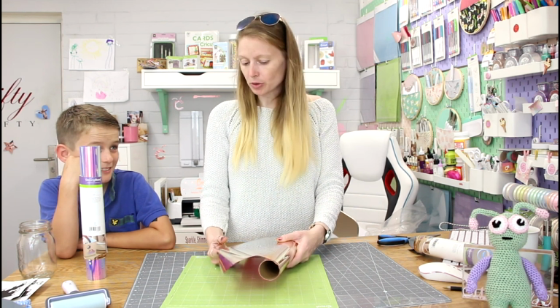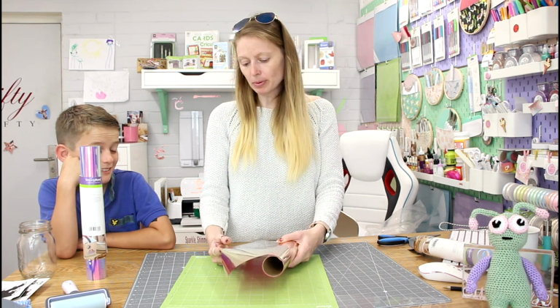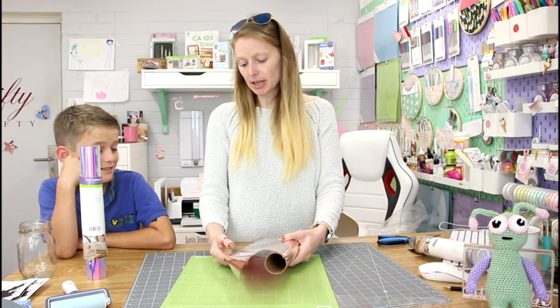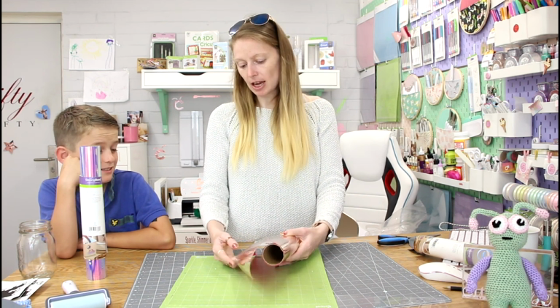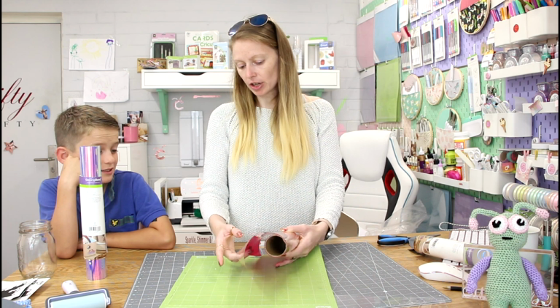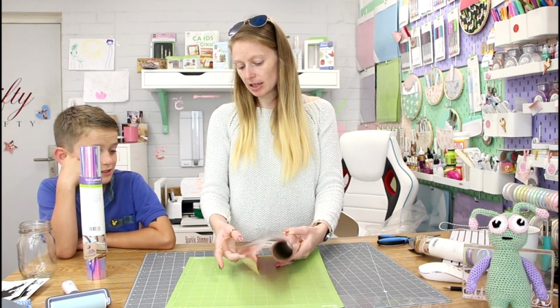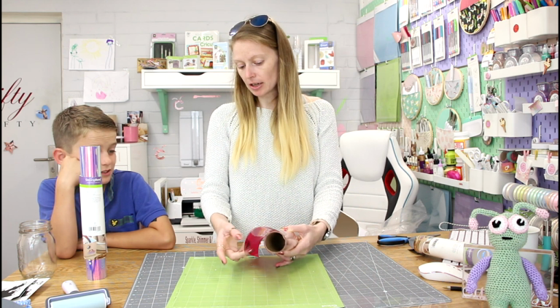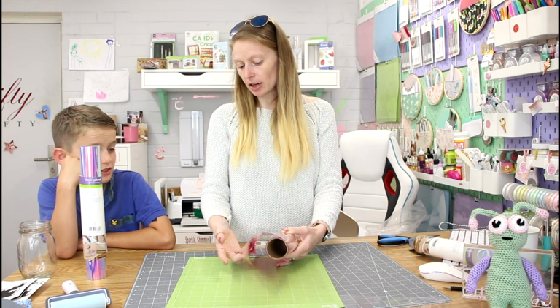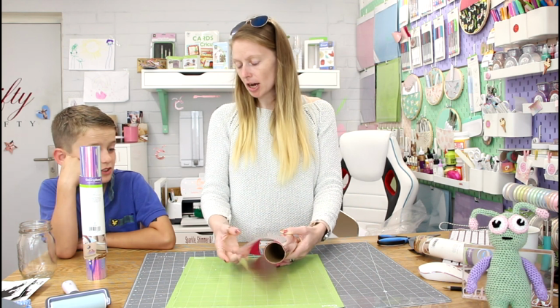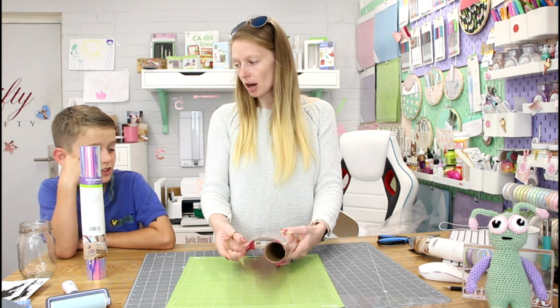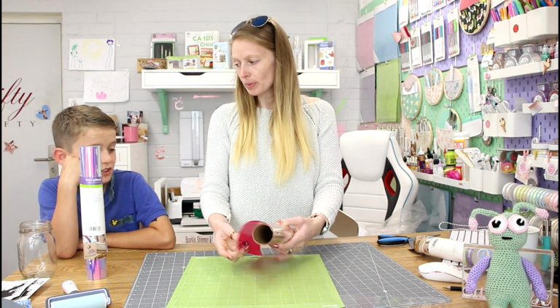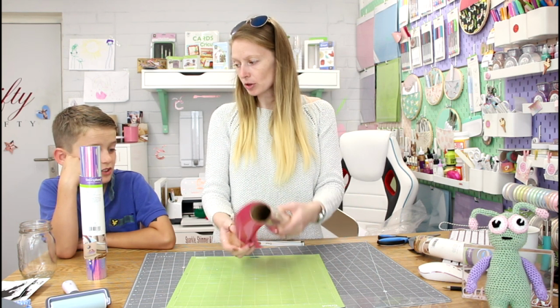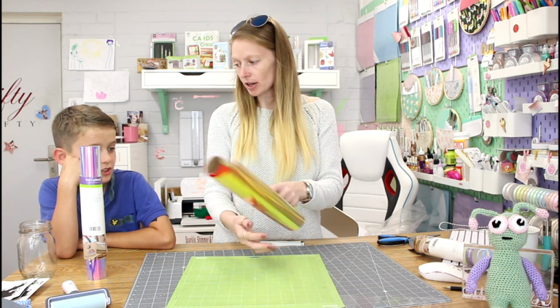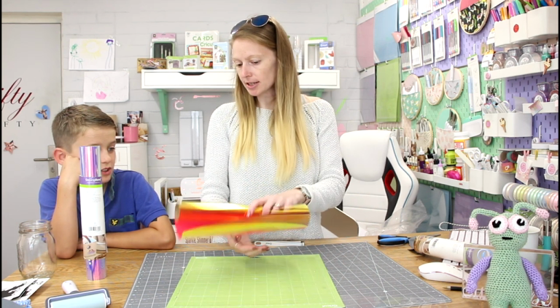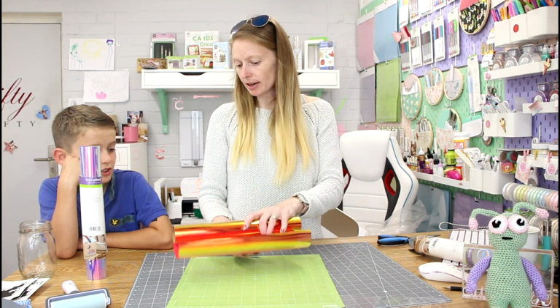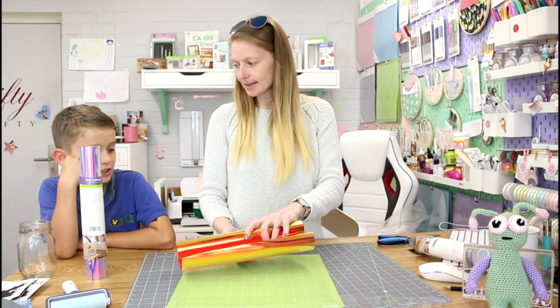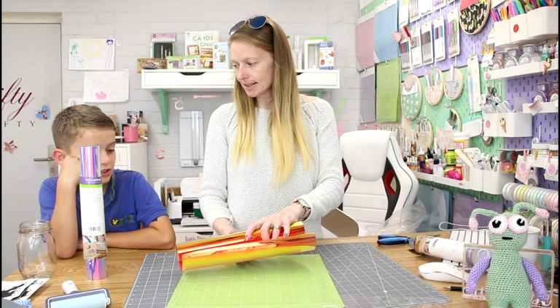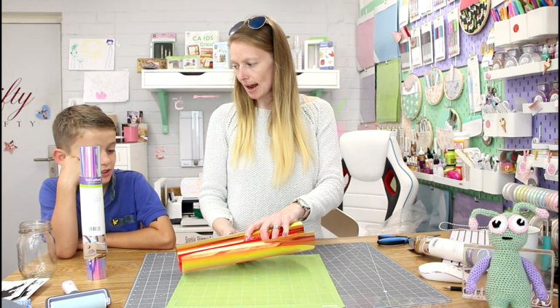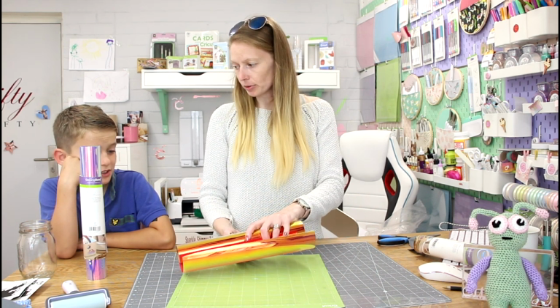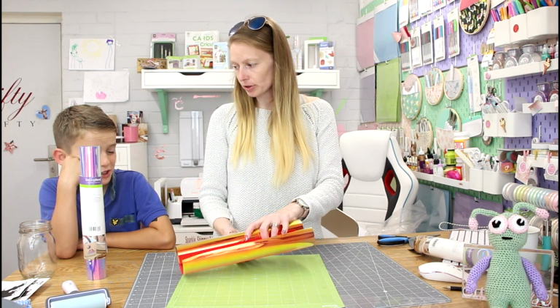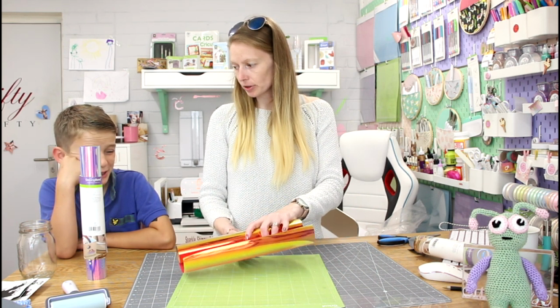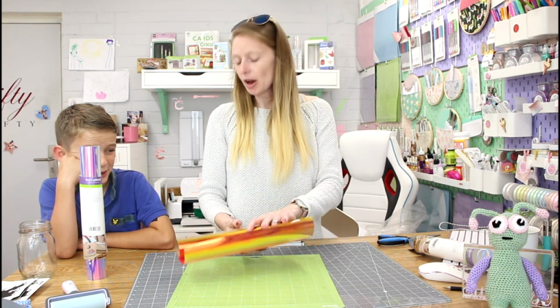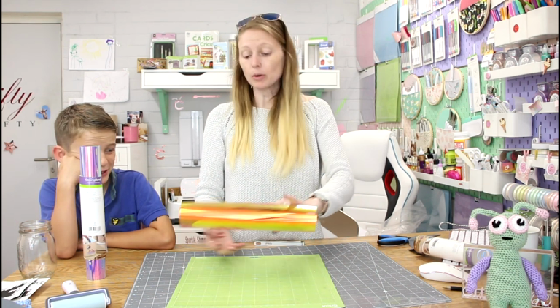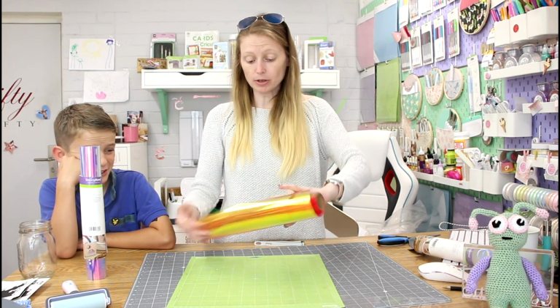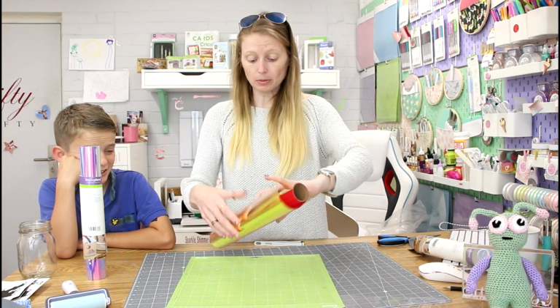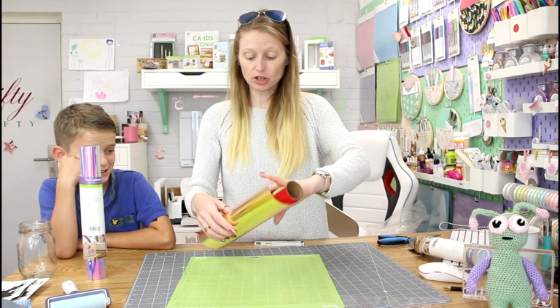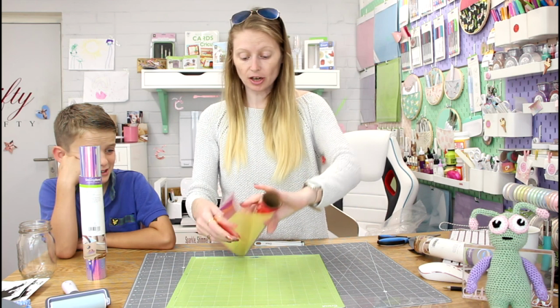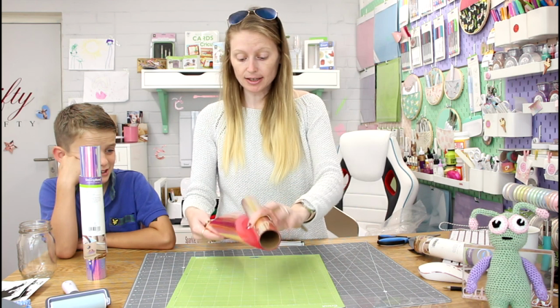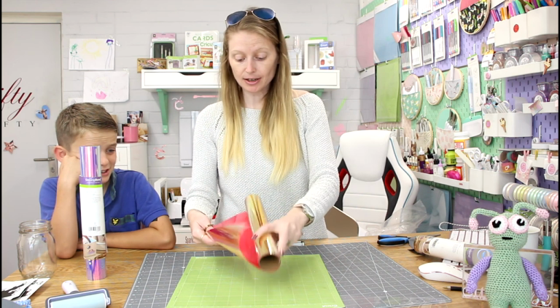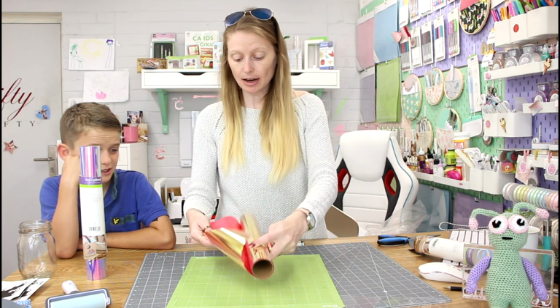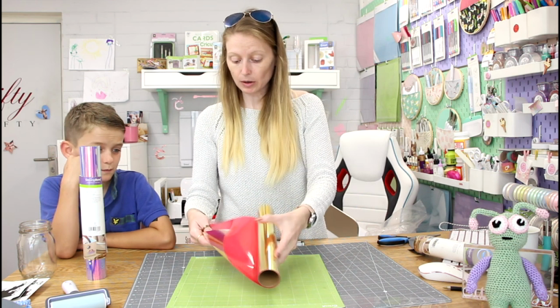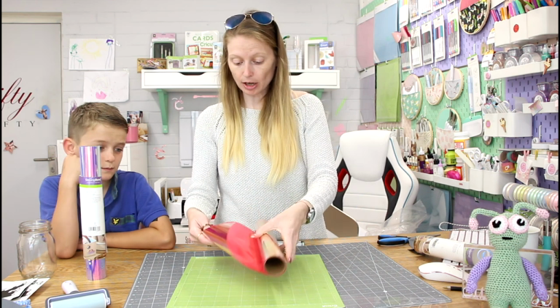Do we put it shiny side up or shiny side down? Down. We do — we put it shiny side down. Well done.